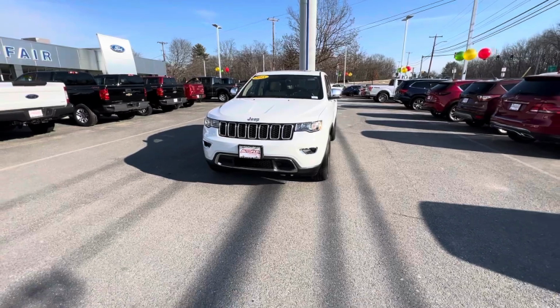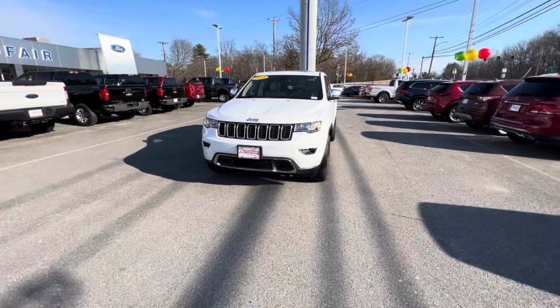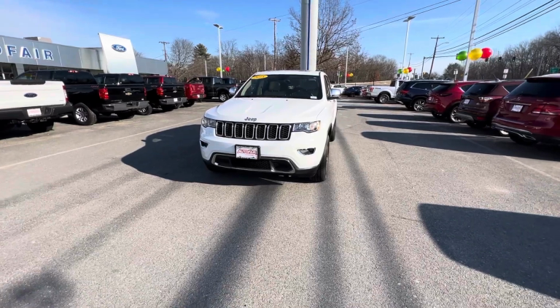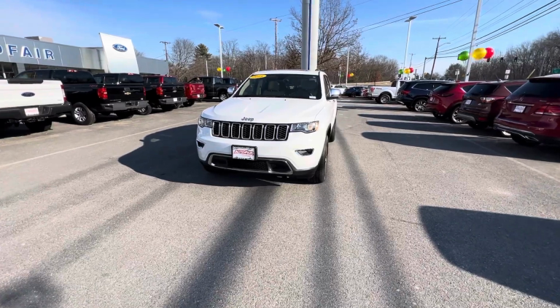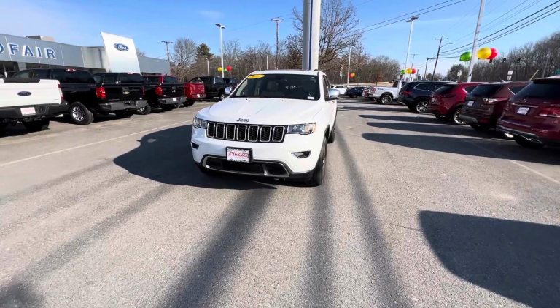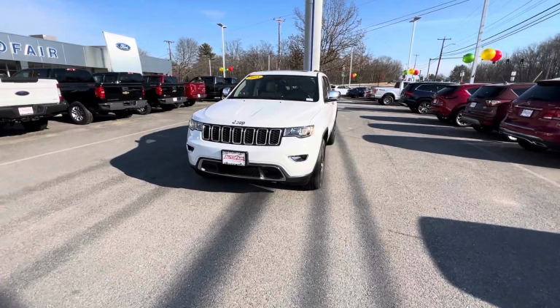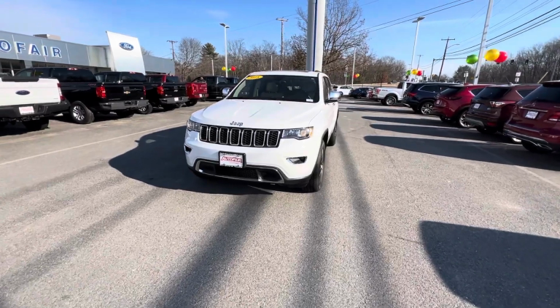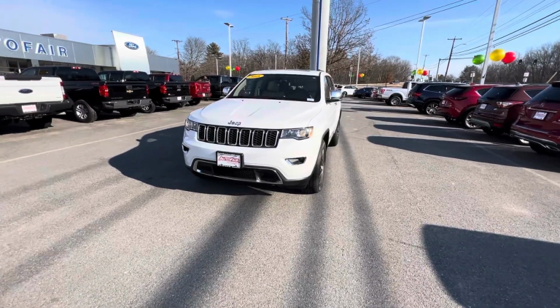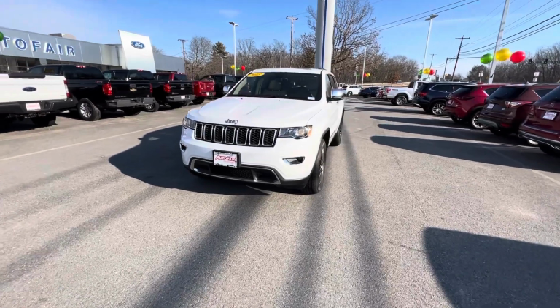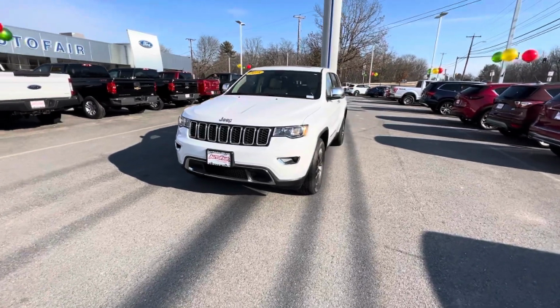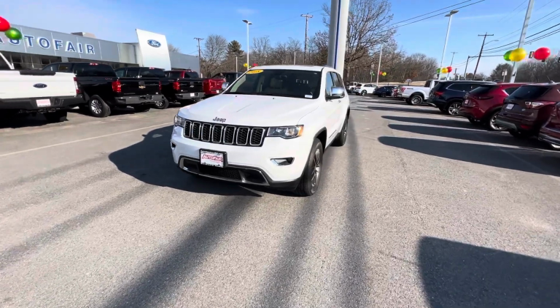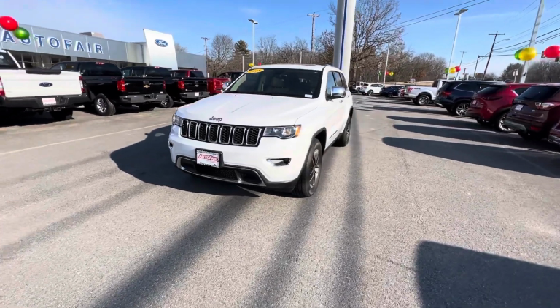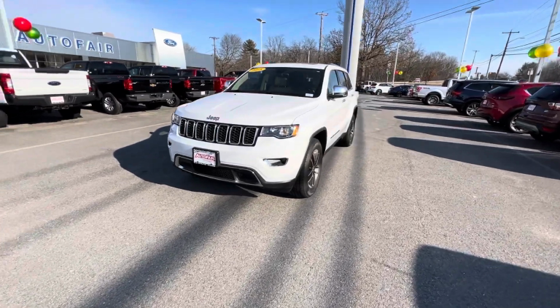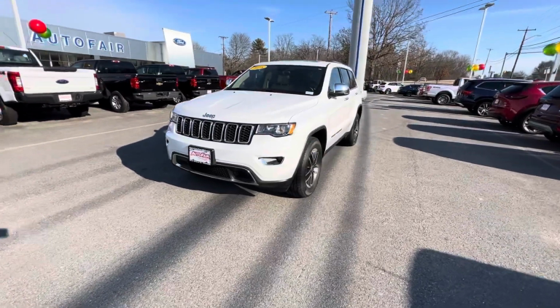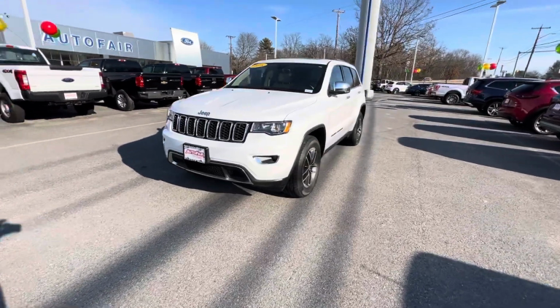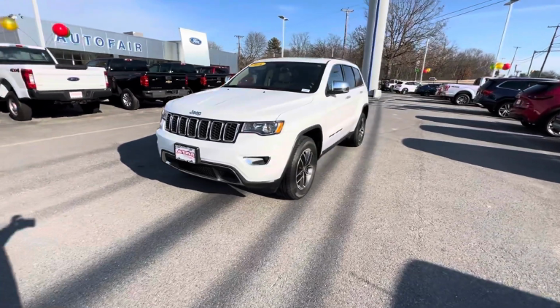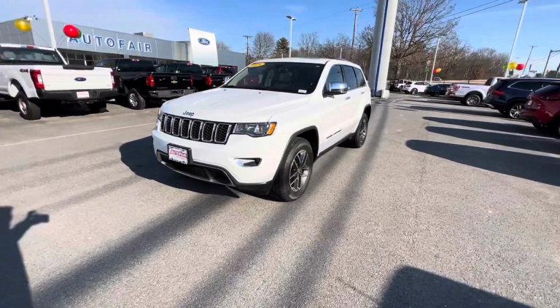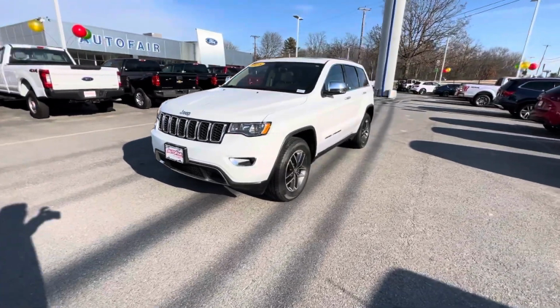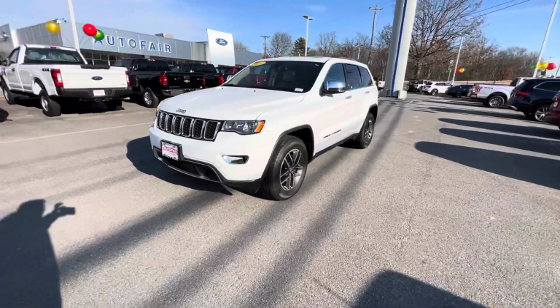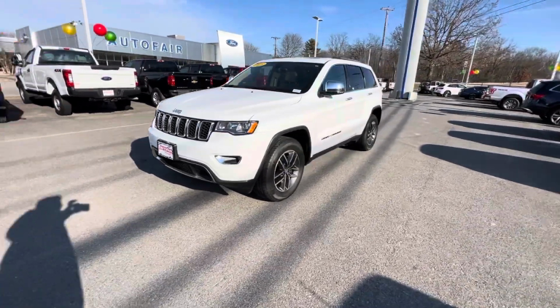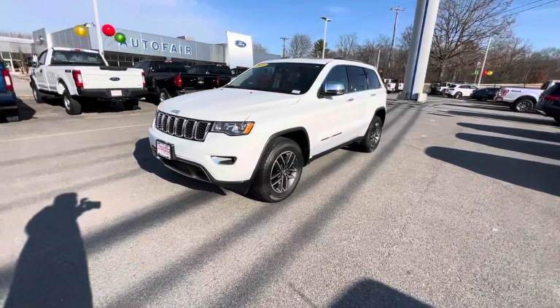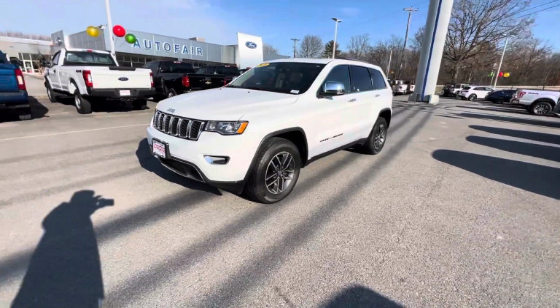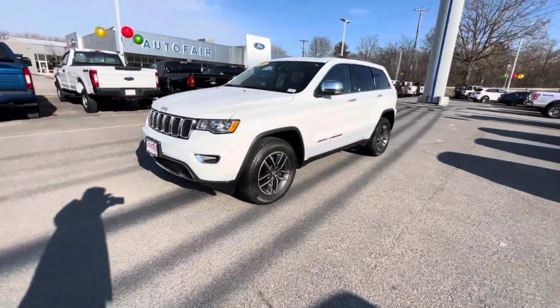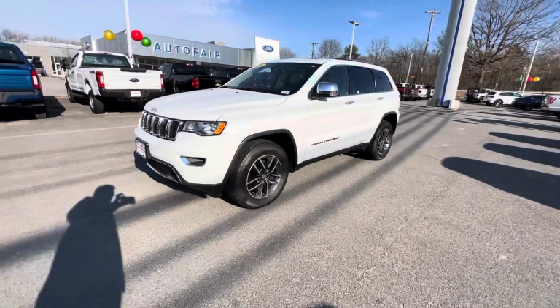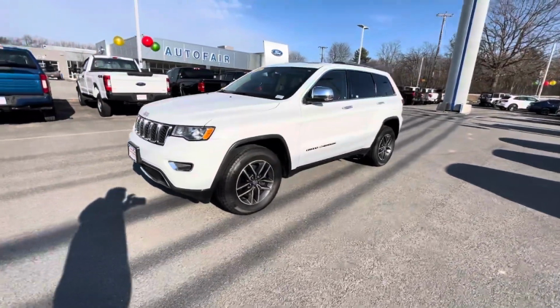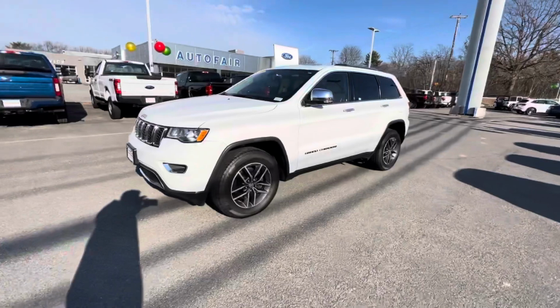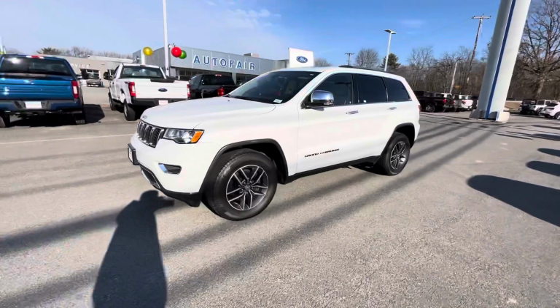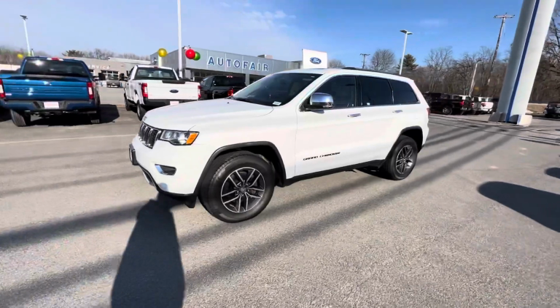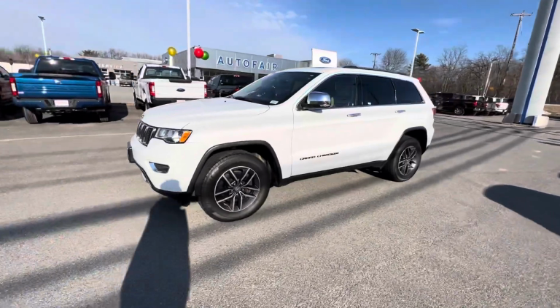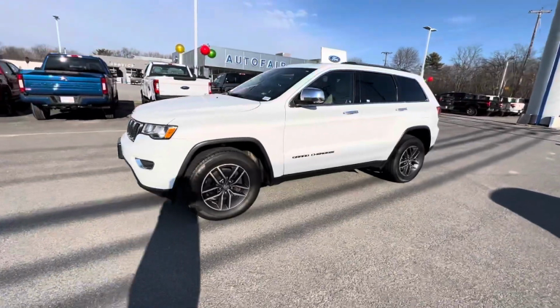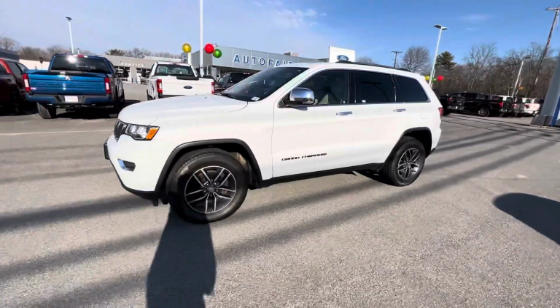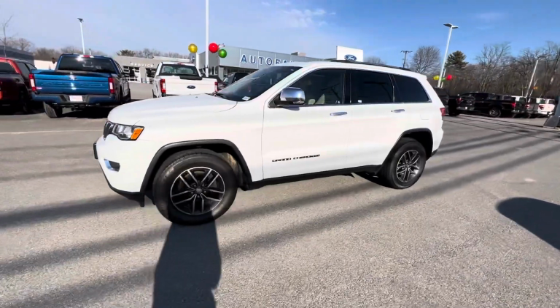Thanks for inquiring about our 2018 Jeep Grand Cherokee that we have on the lot — beautiful white, good condition.